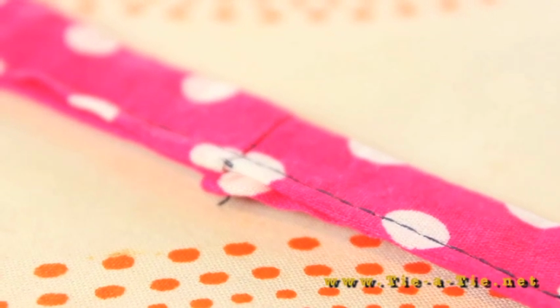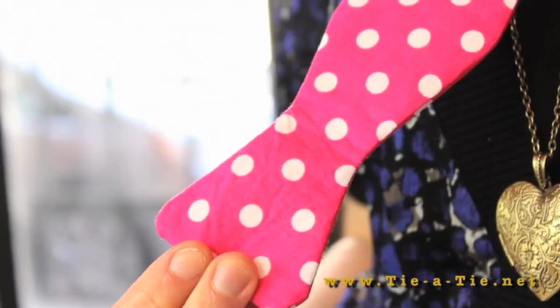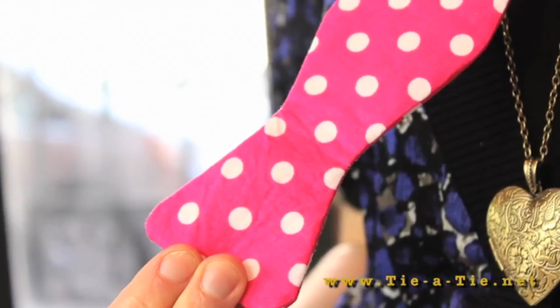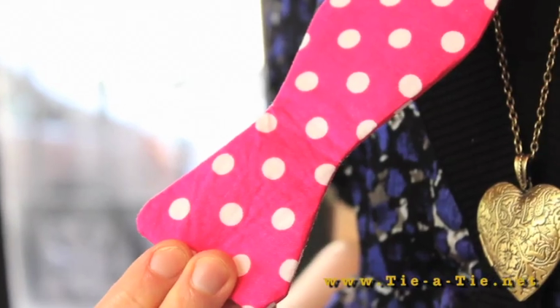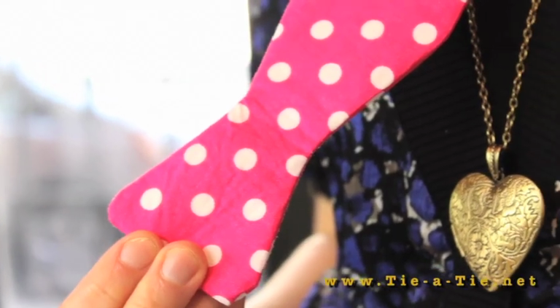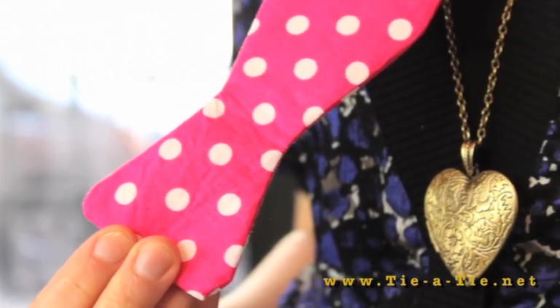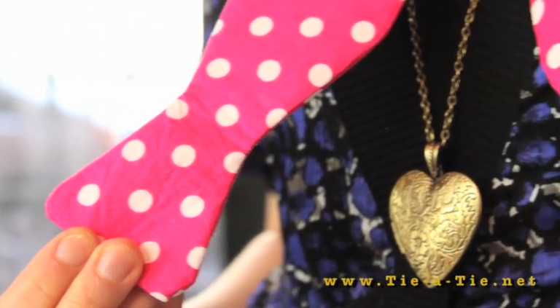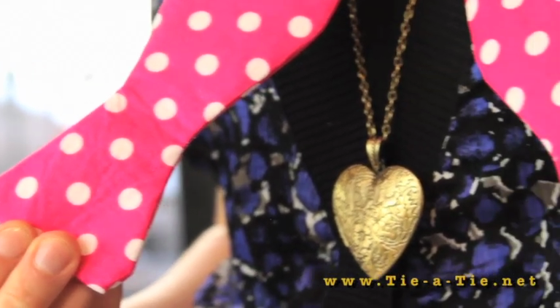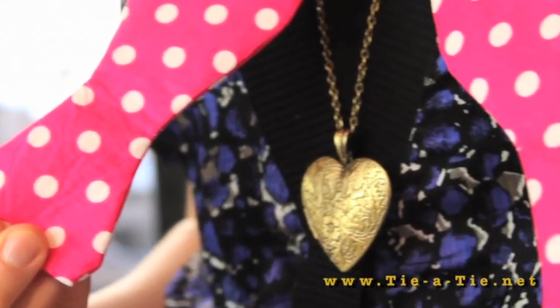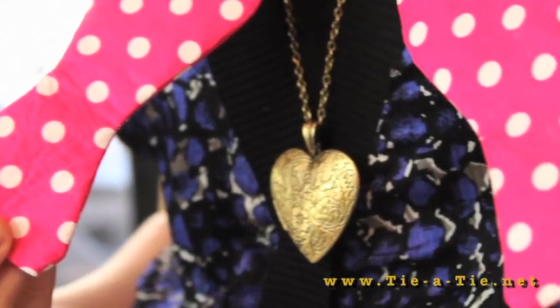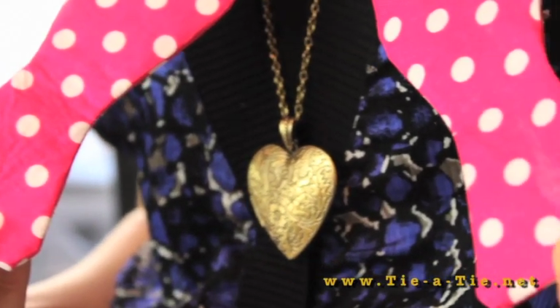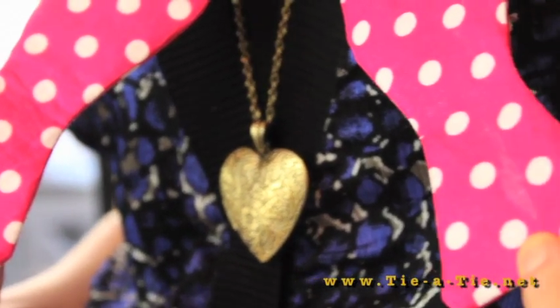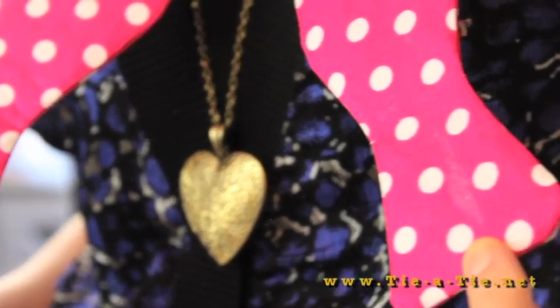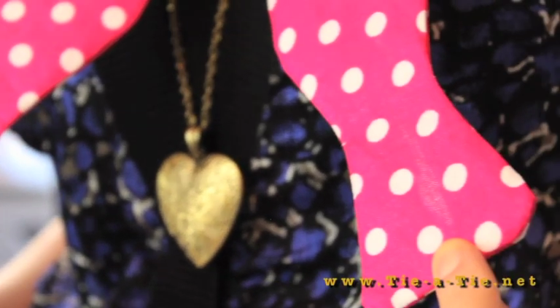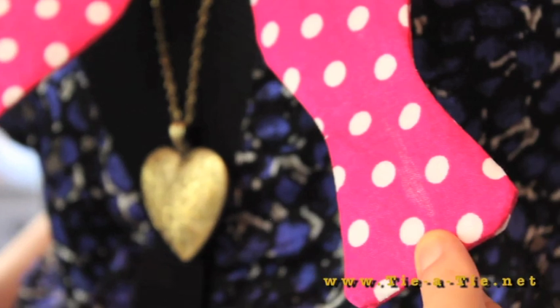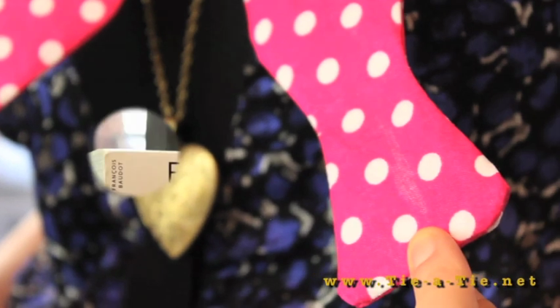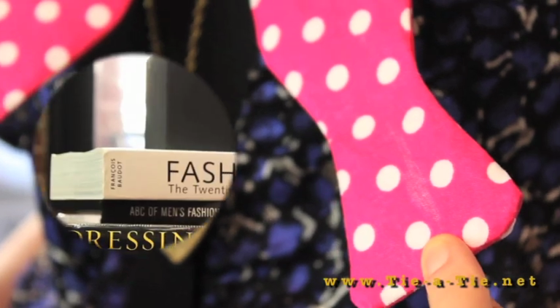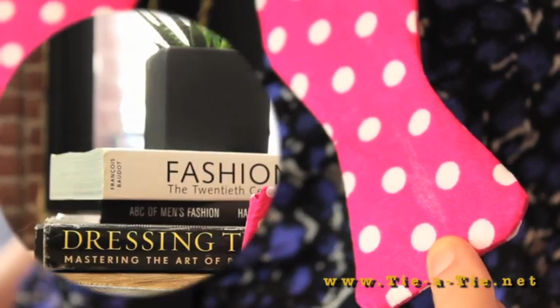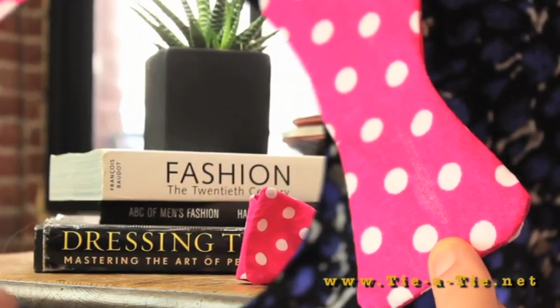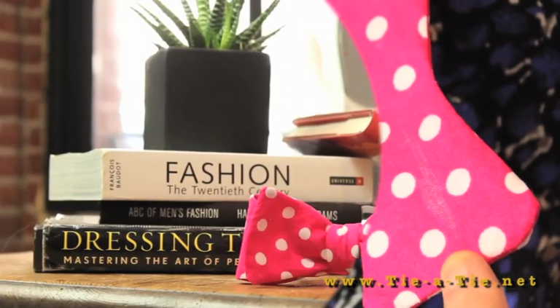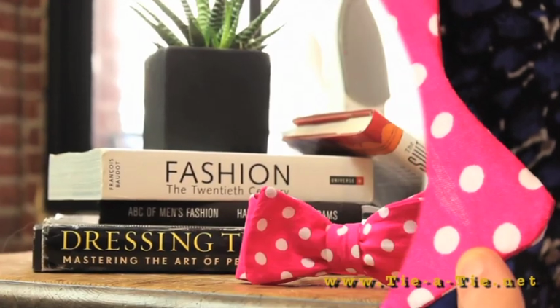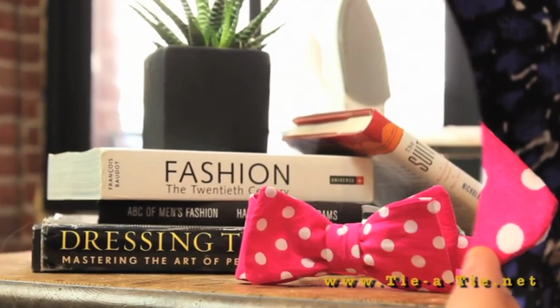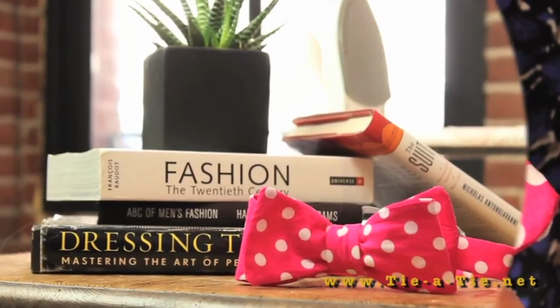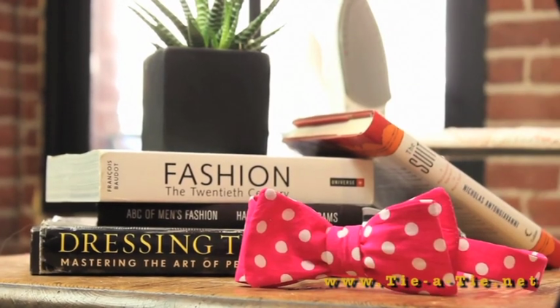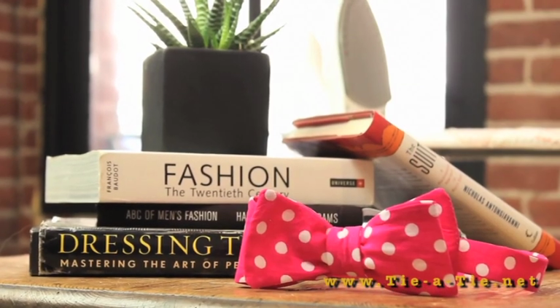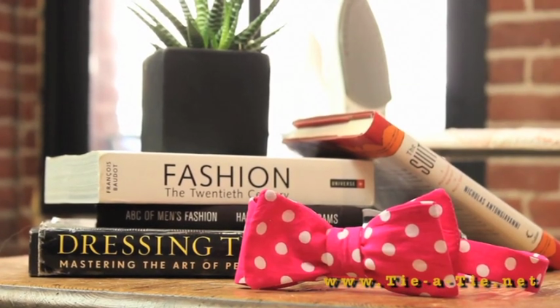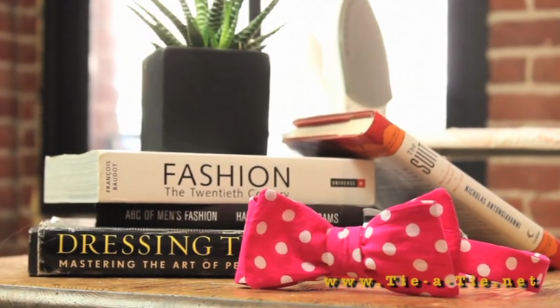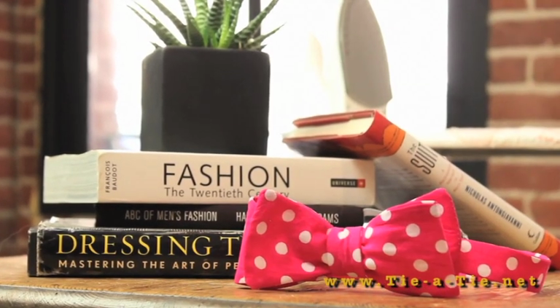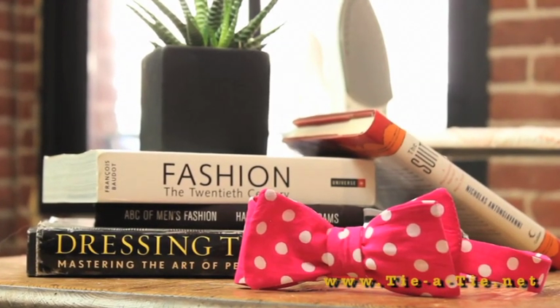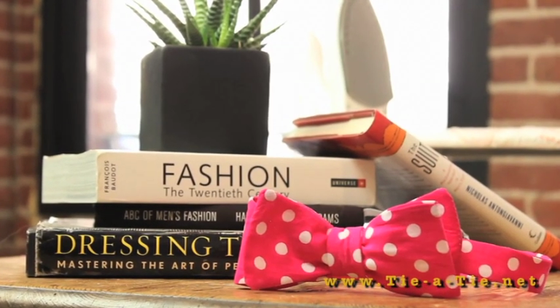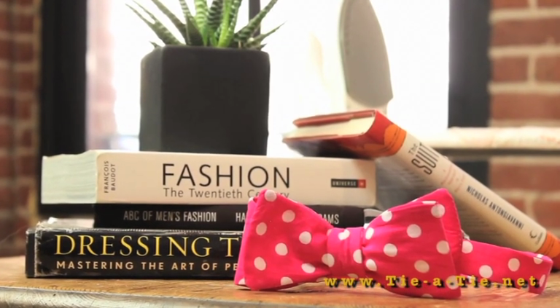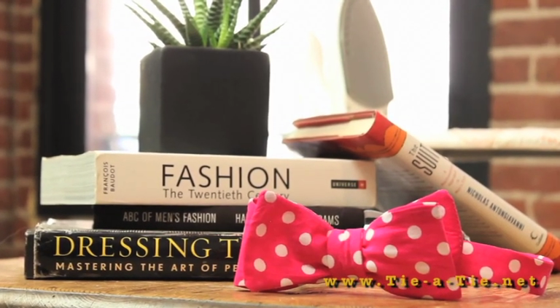Congratulations, you just finished your first bow tie. For tips on how to tie the bow tie, click on the link below.